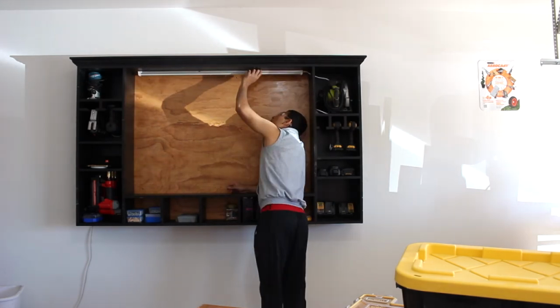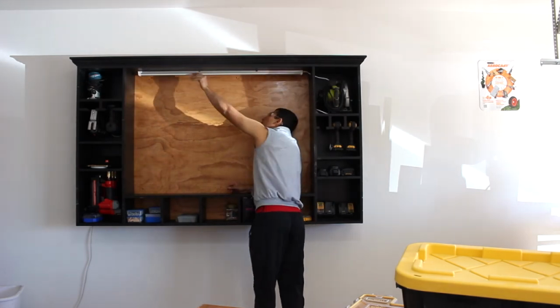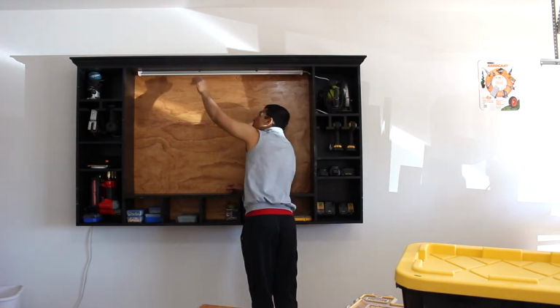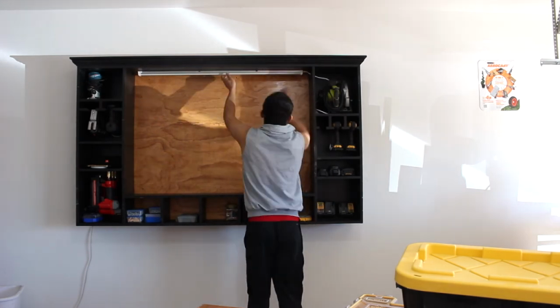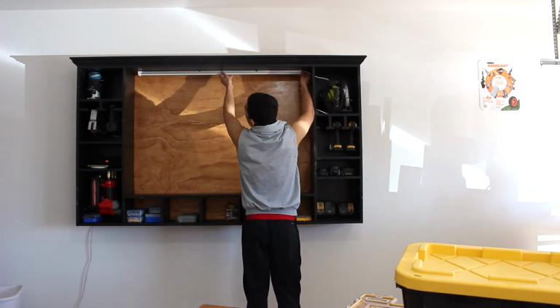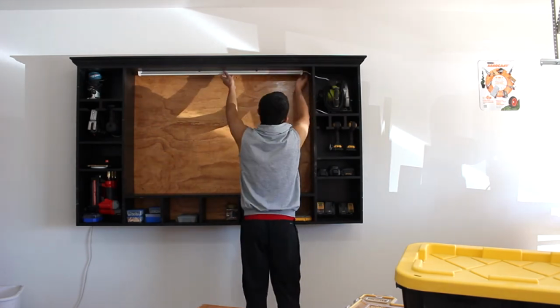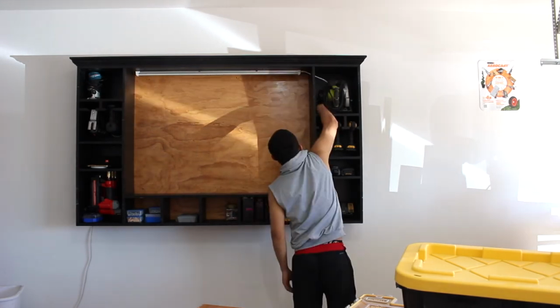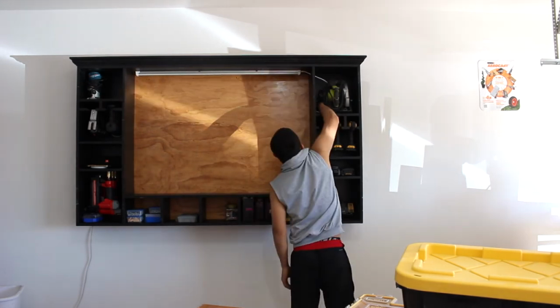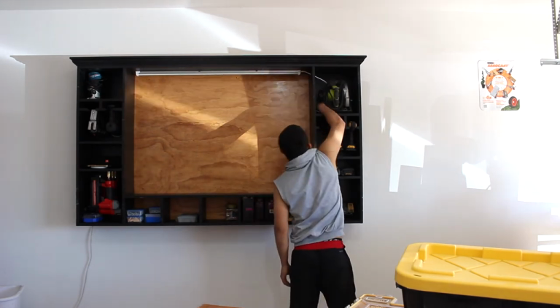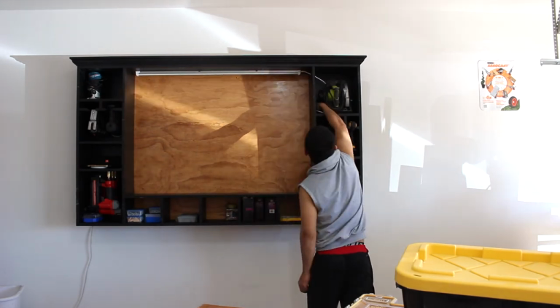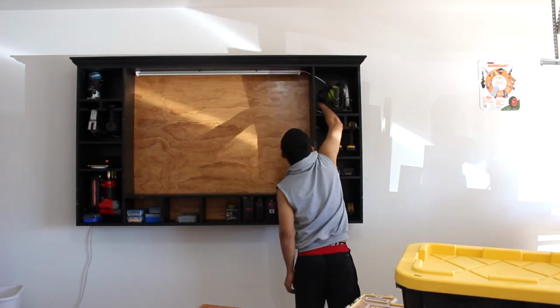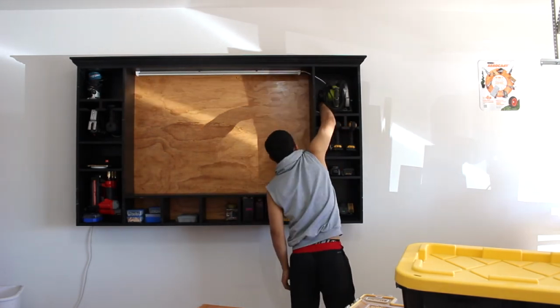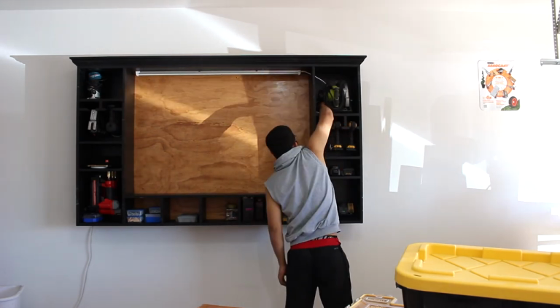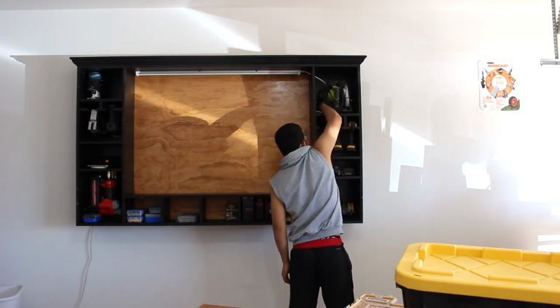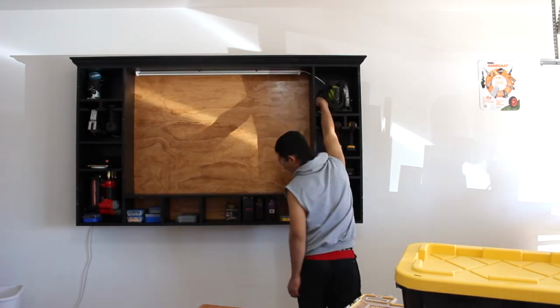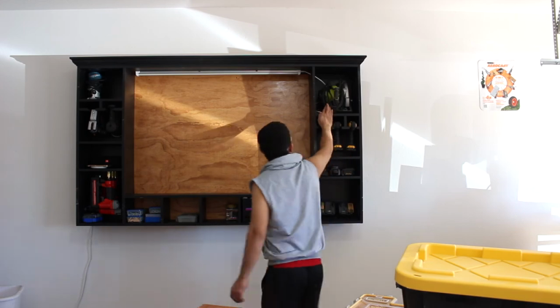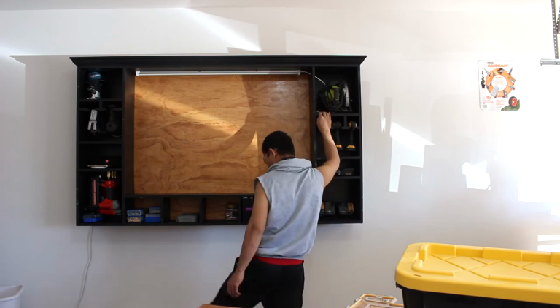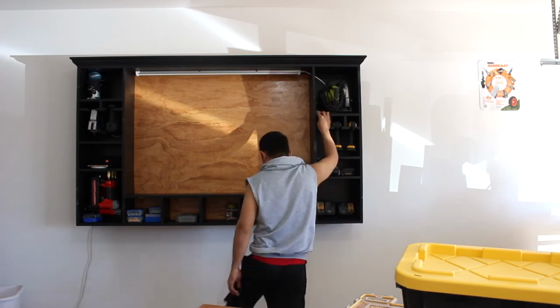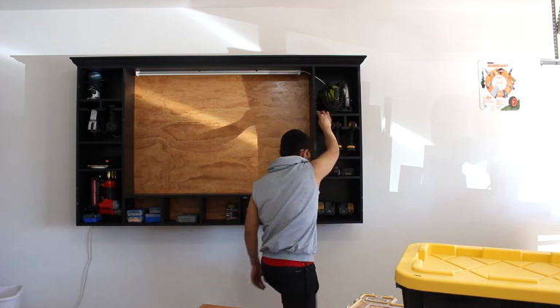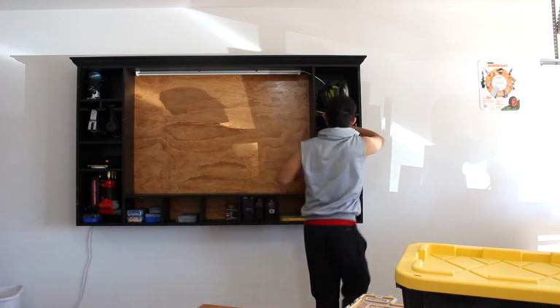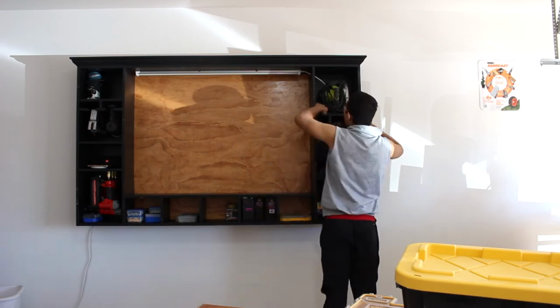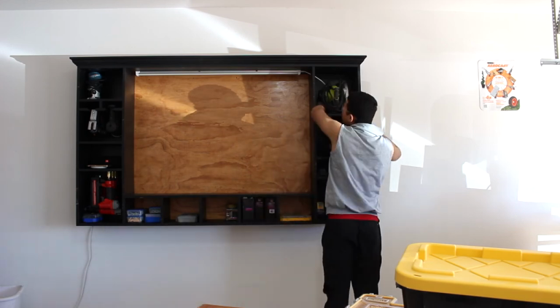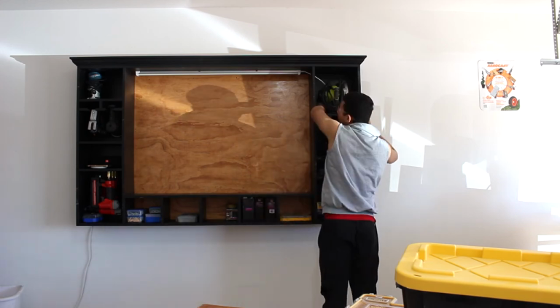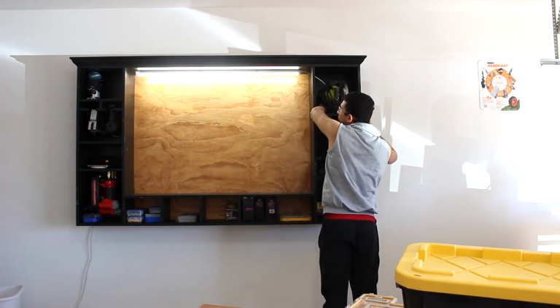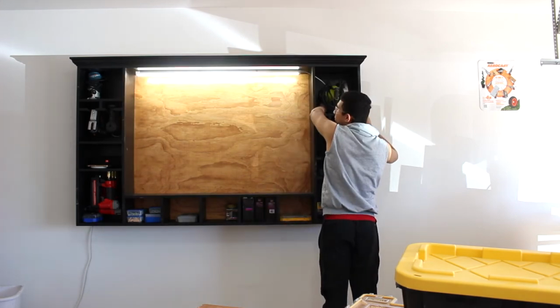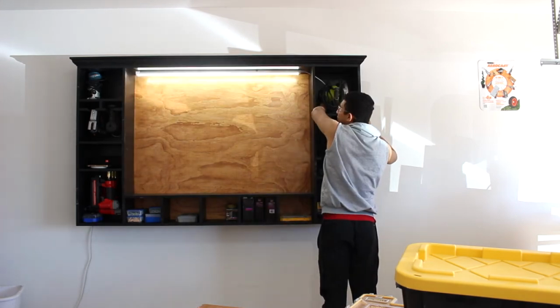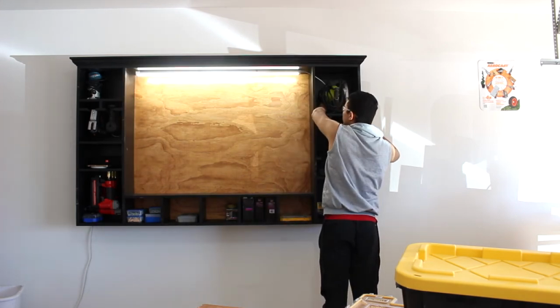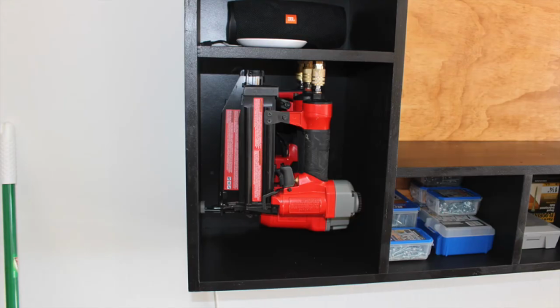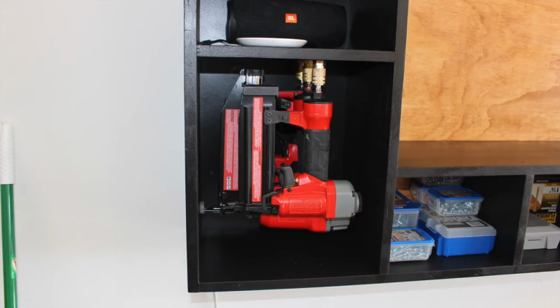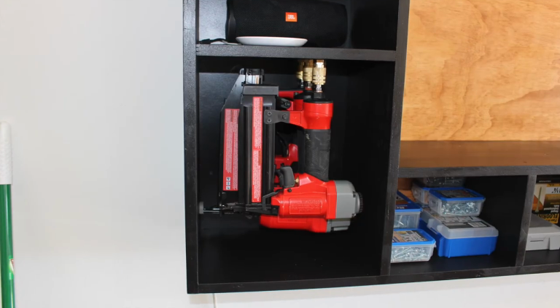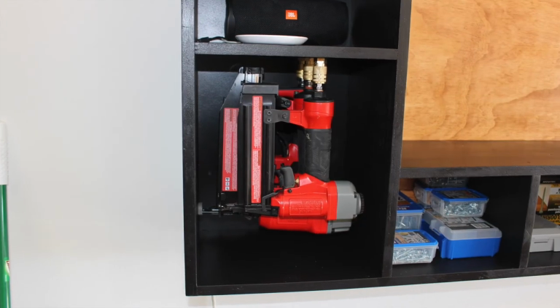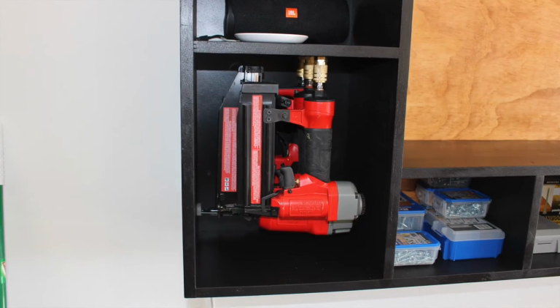I also added 4-feet-long shop lights. If somehow this video helped you or you enjoyed watching it, please give me a like and subscribe. Thank you and have a good day.